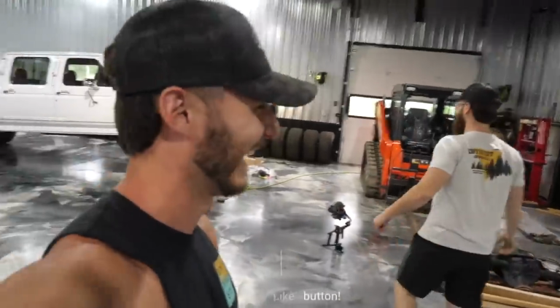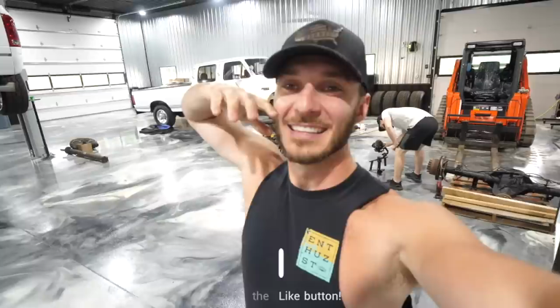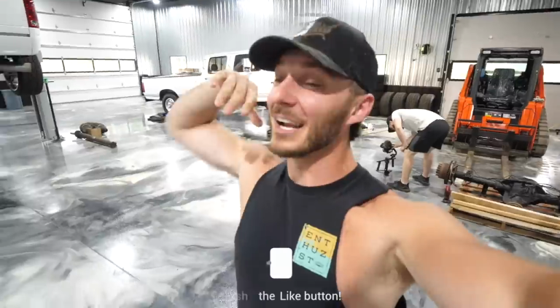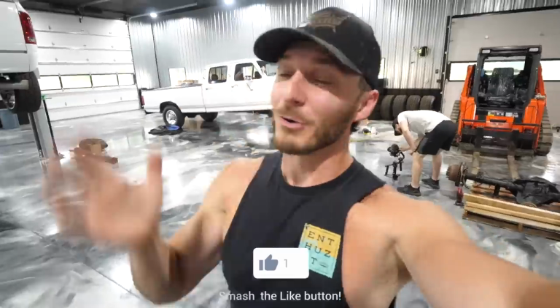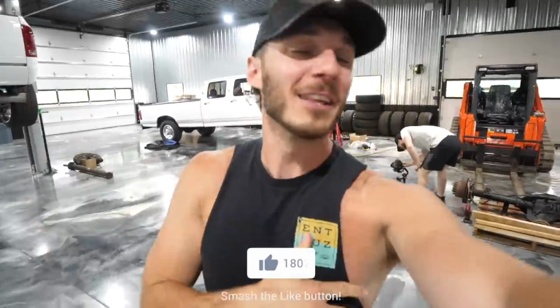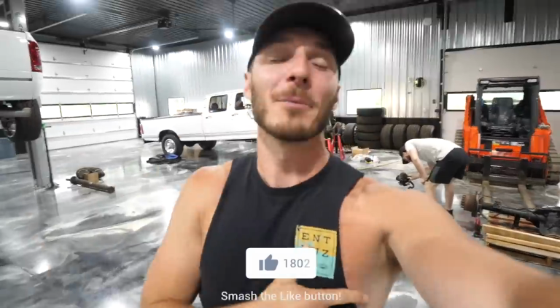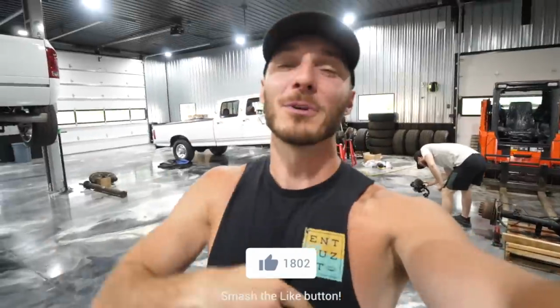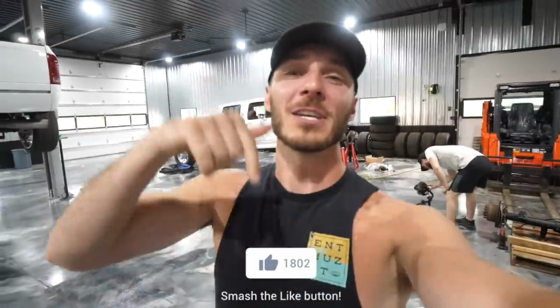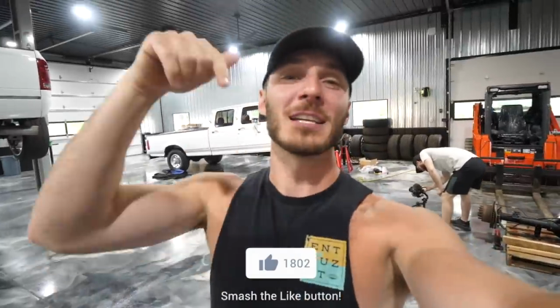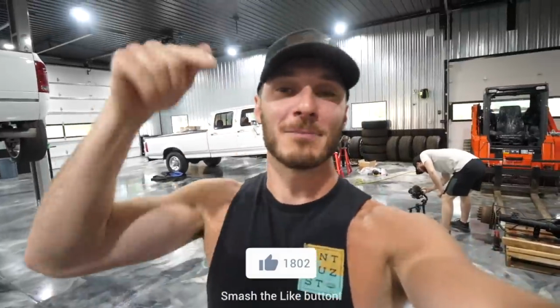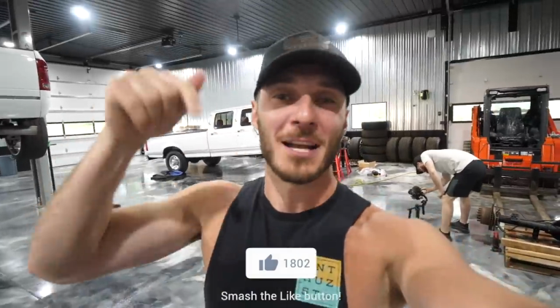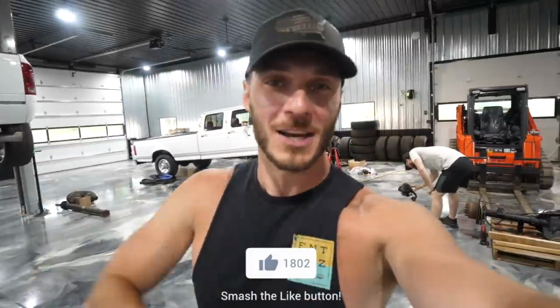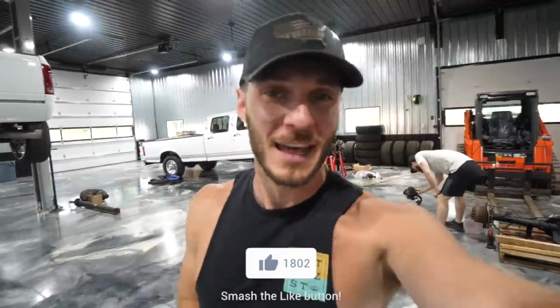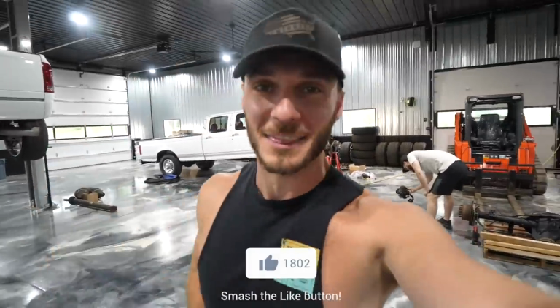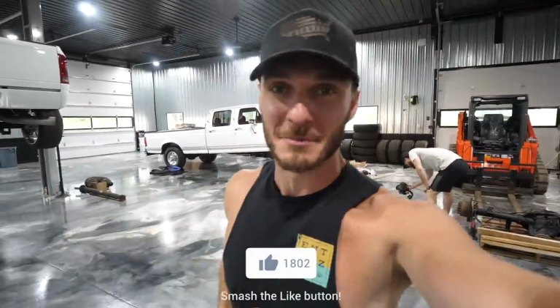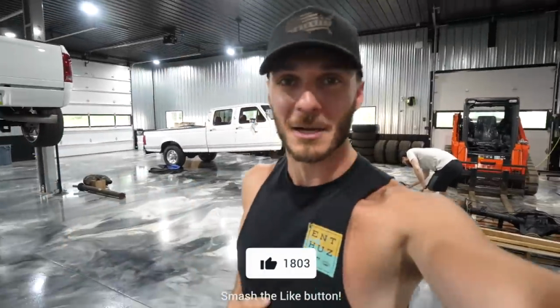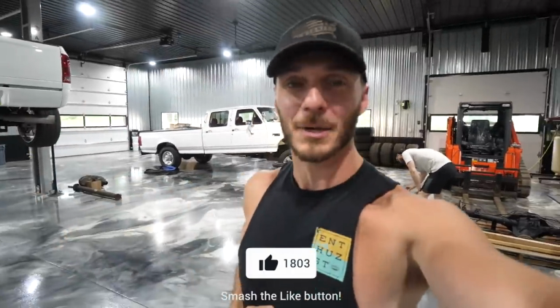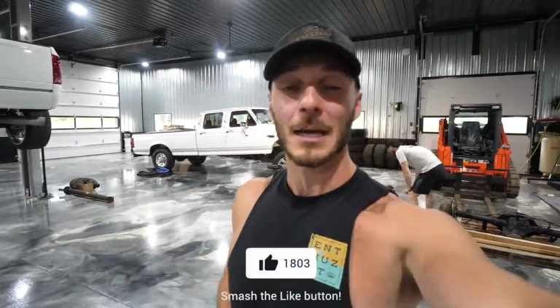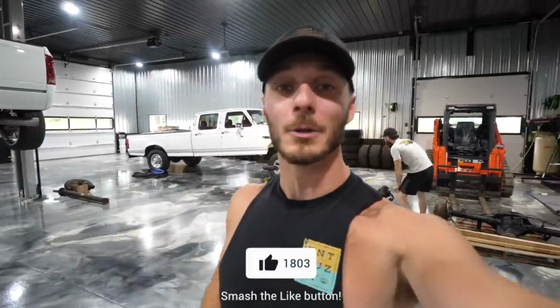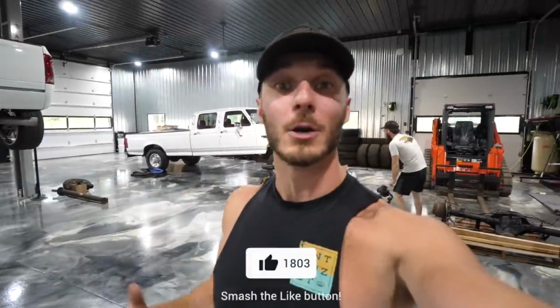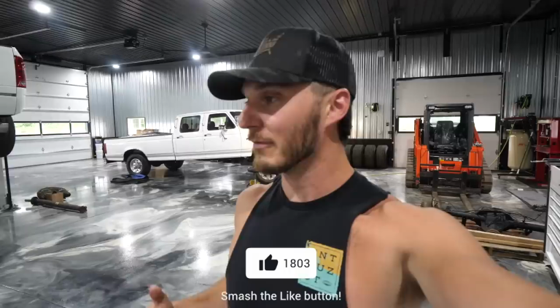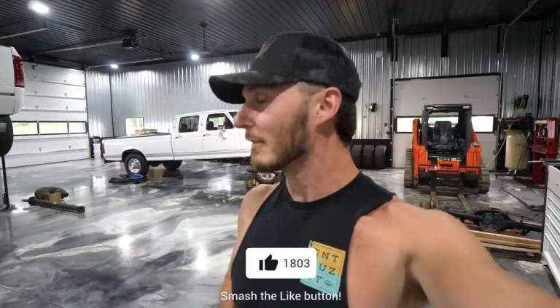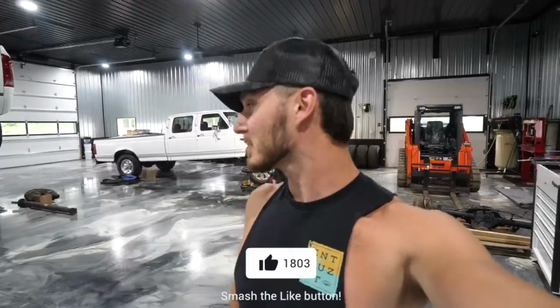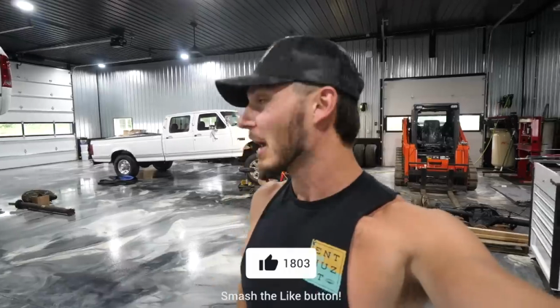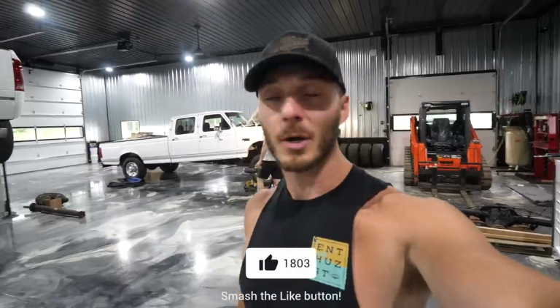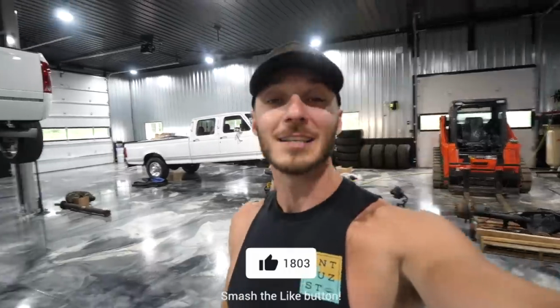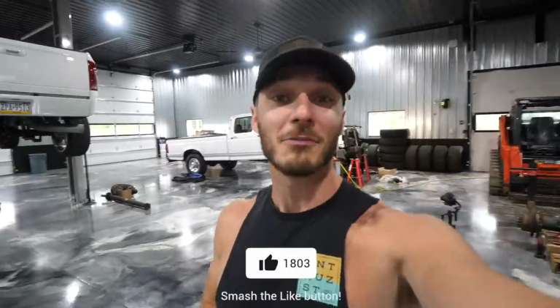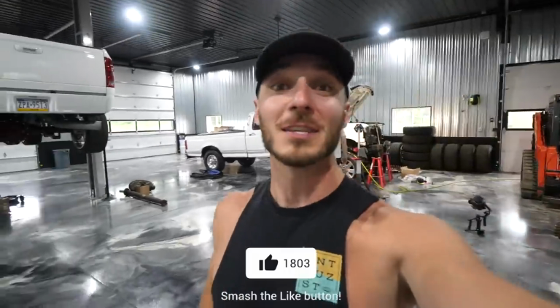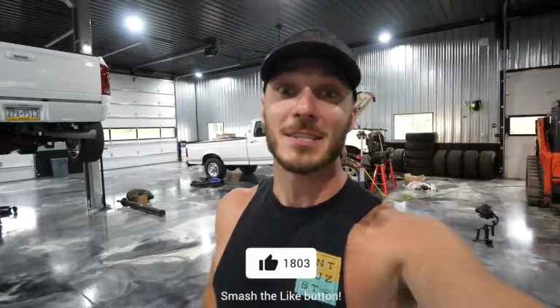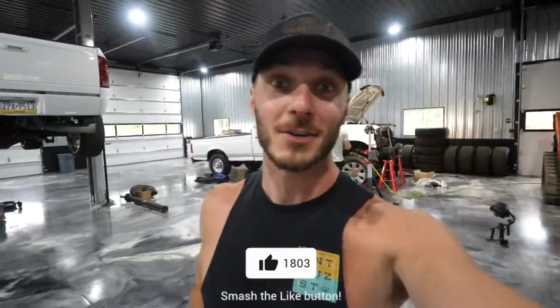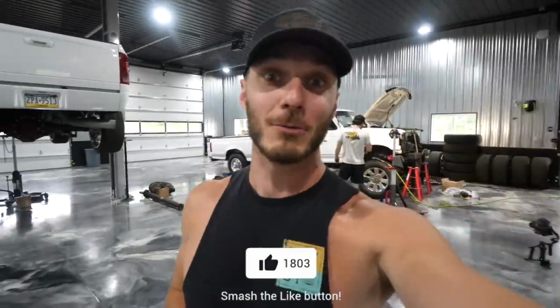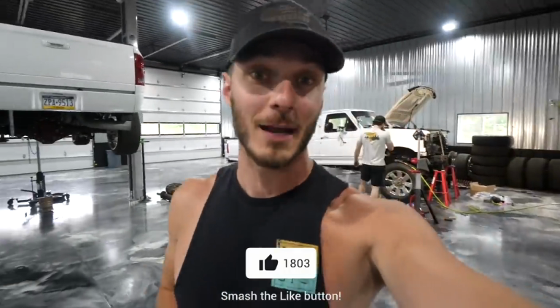I'd greatly appreciate a smash on that thumbs up button down below, and if you haven't subscribed already, definitely stick around.